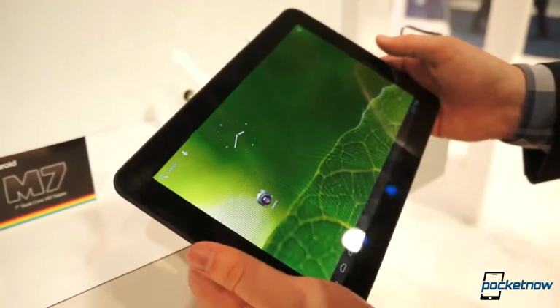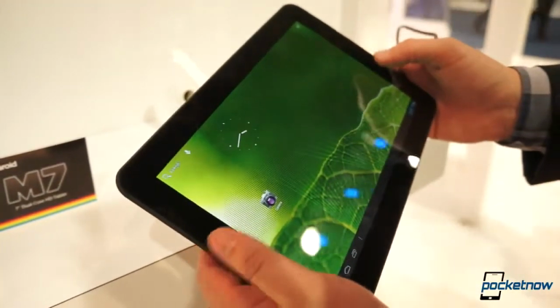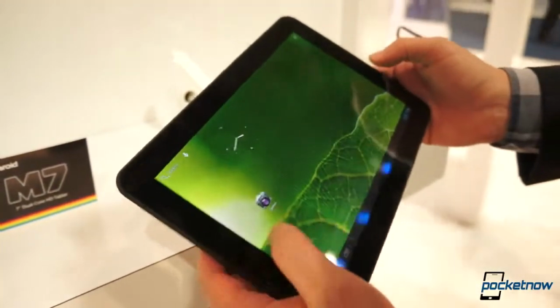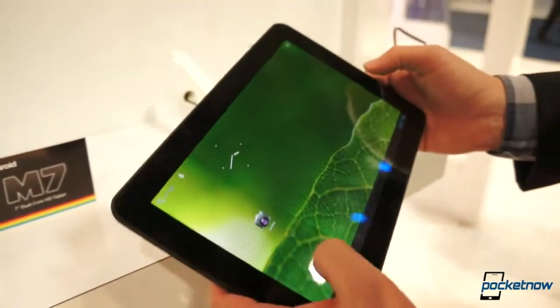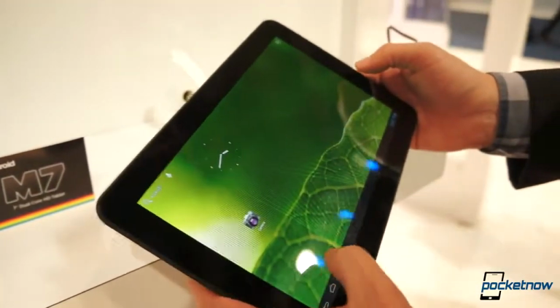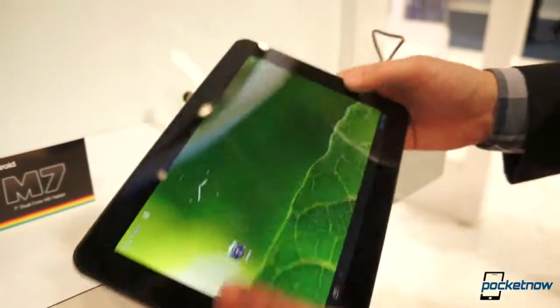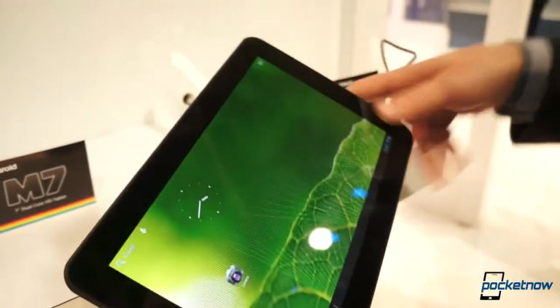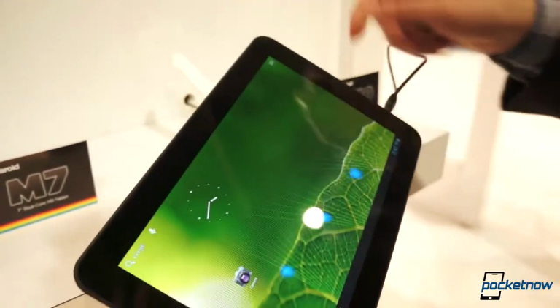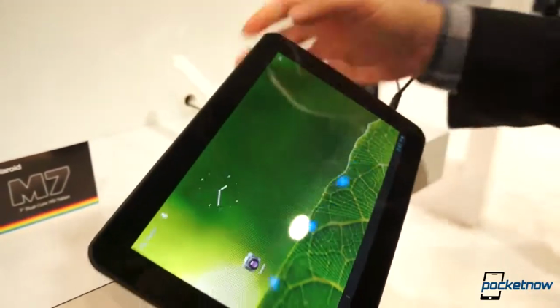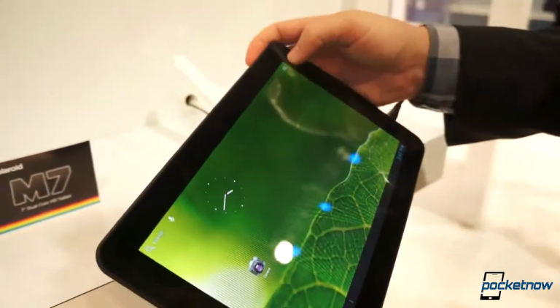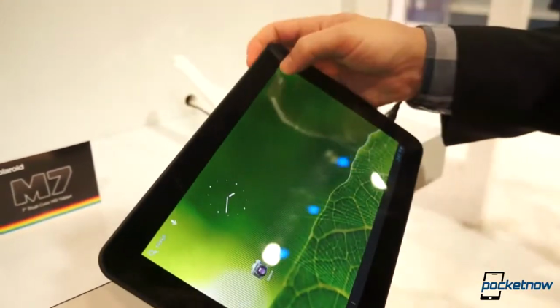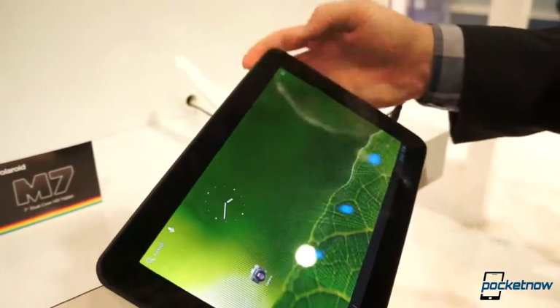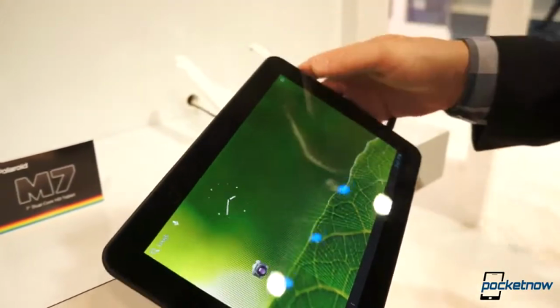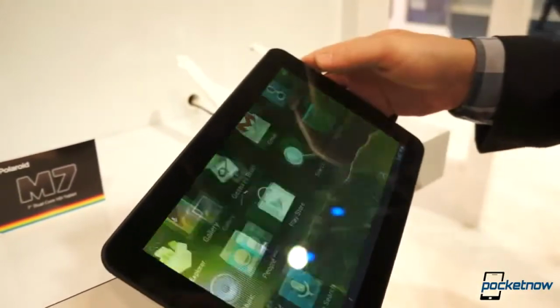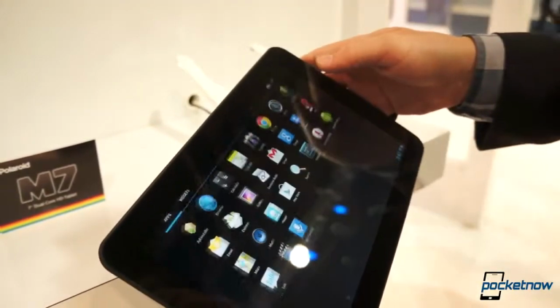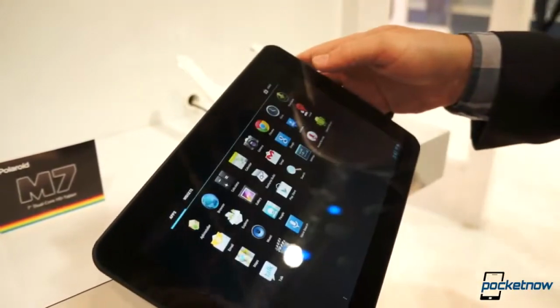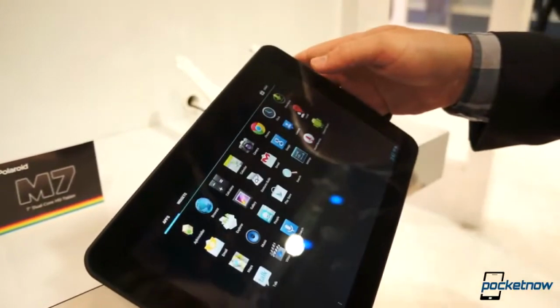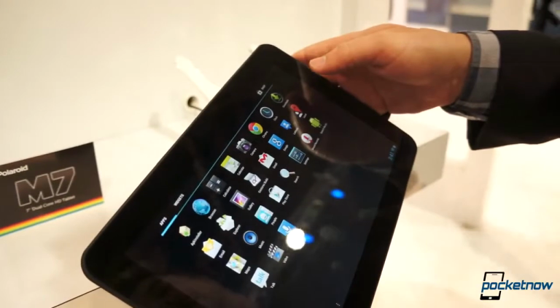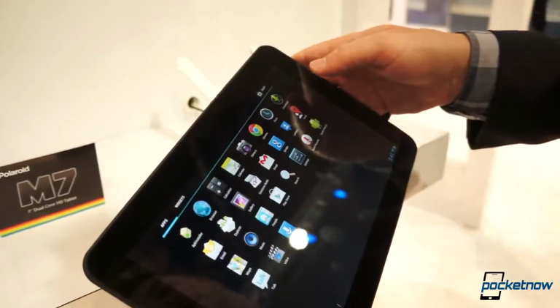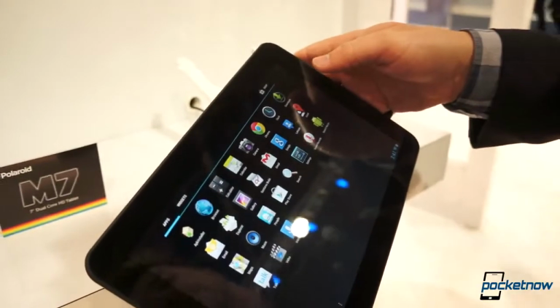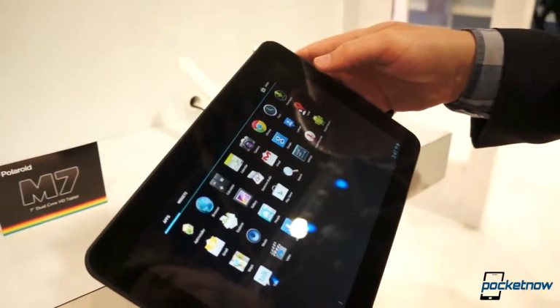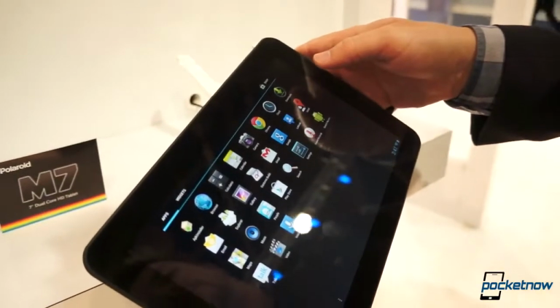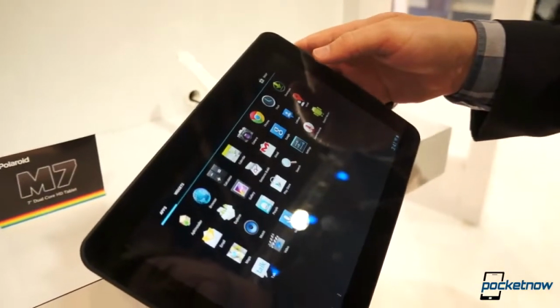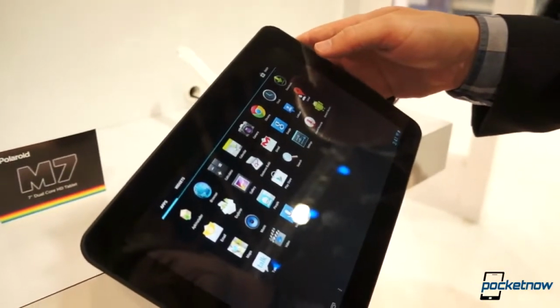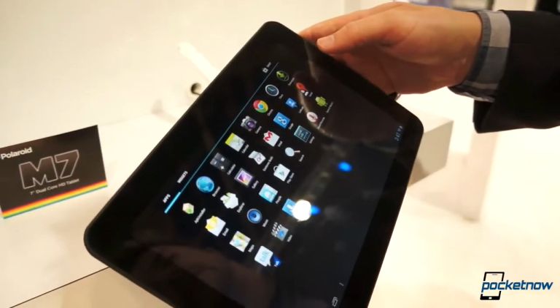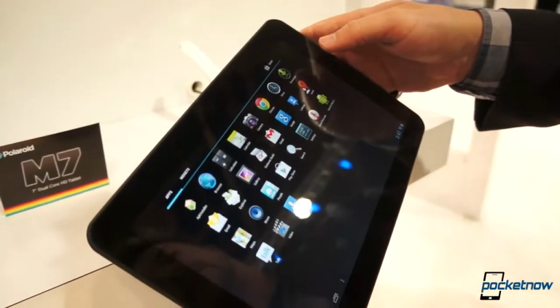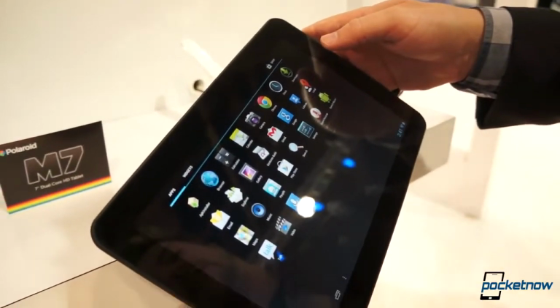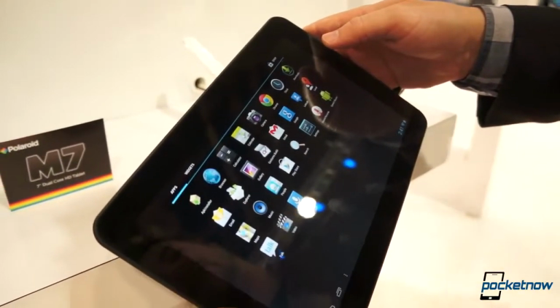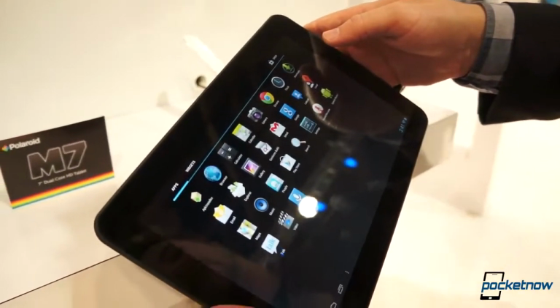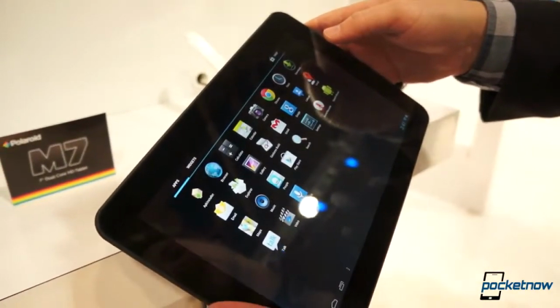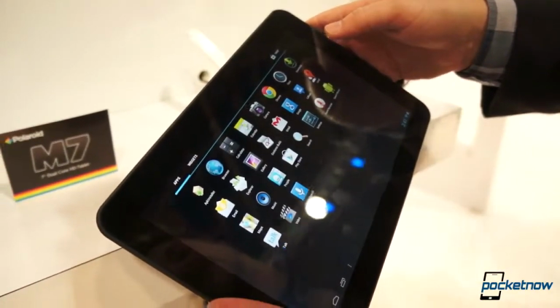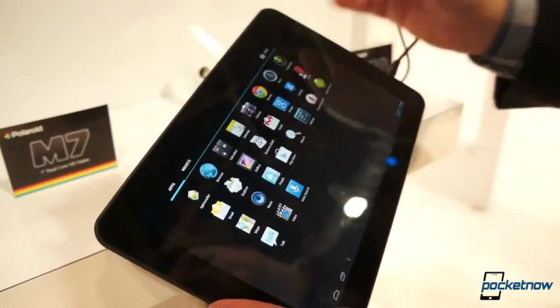It's a 1280 by 800 display, which actually looks not too bad in person.